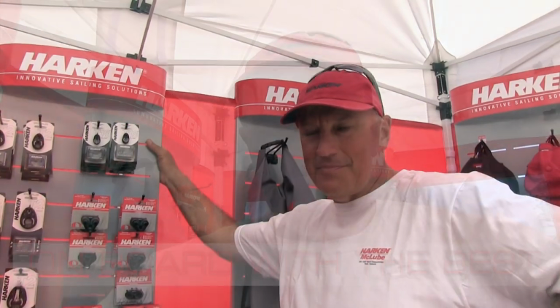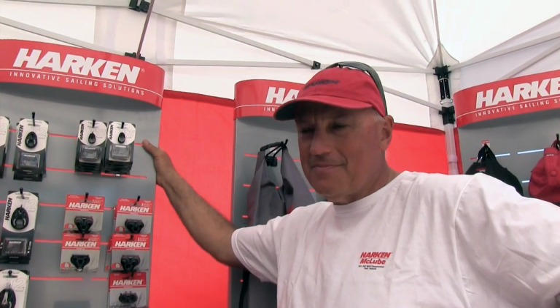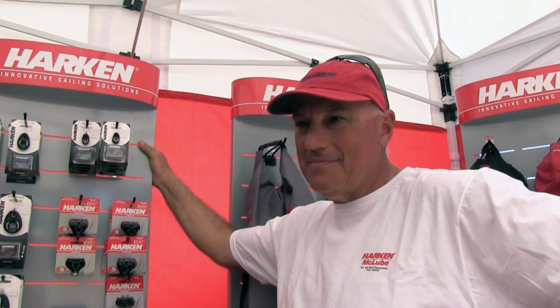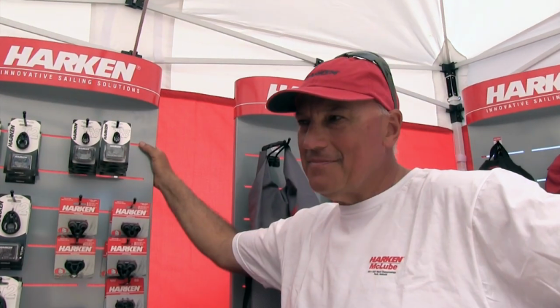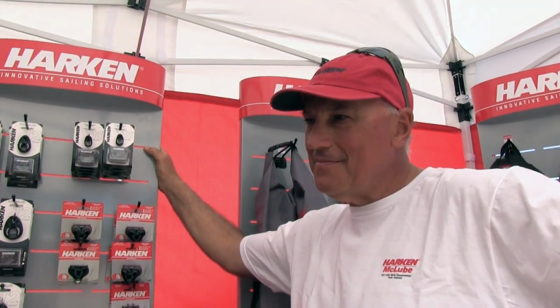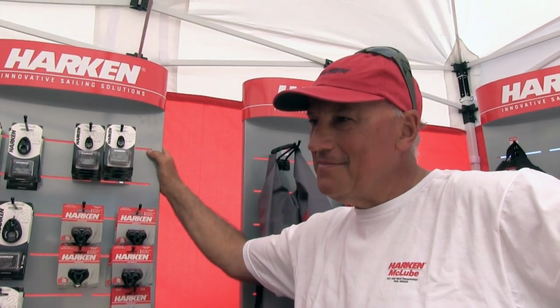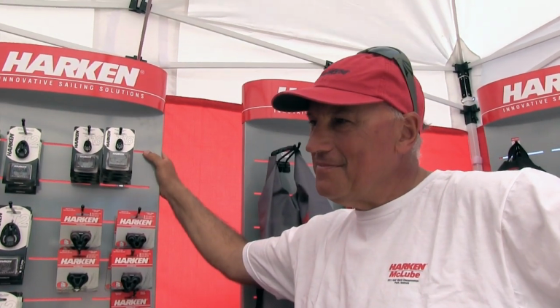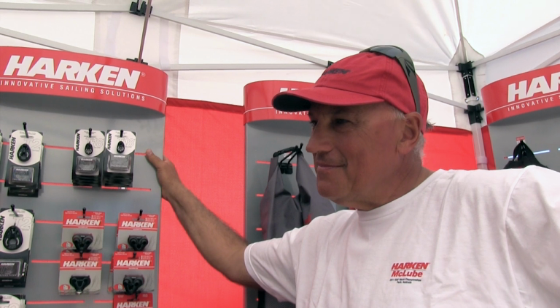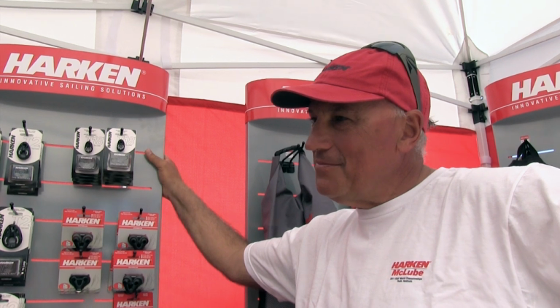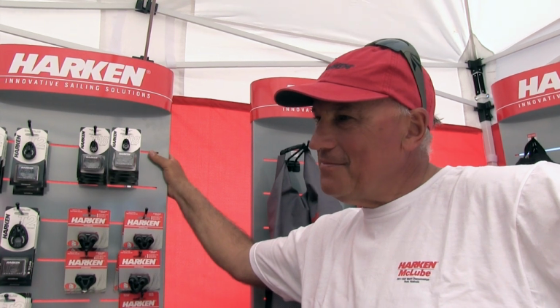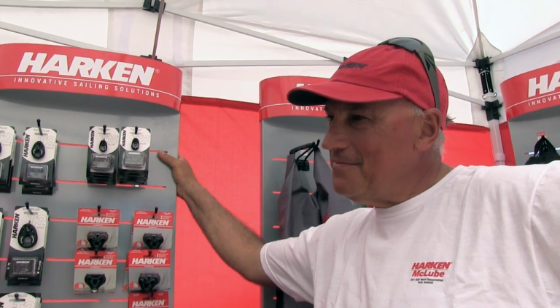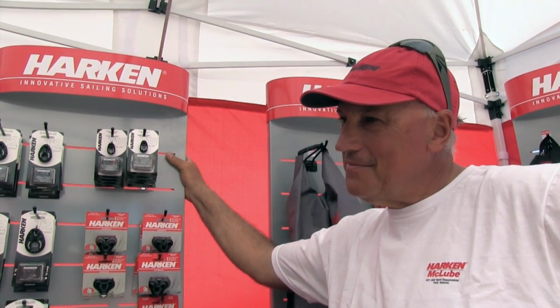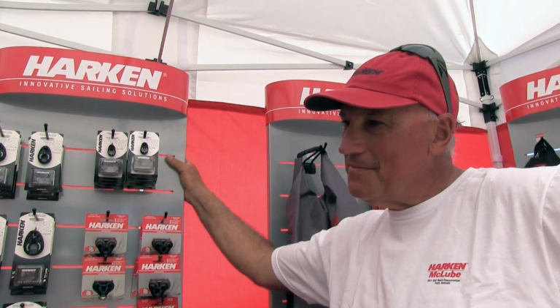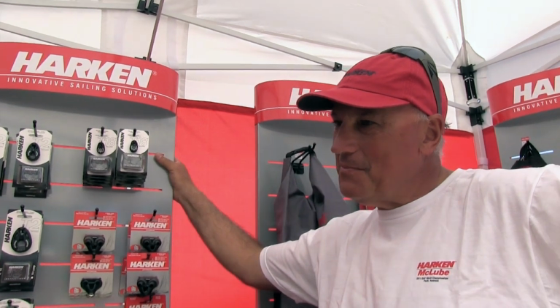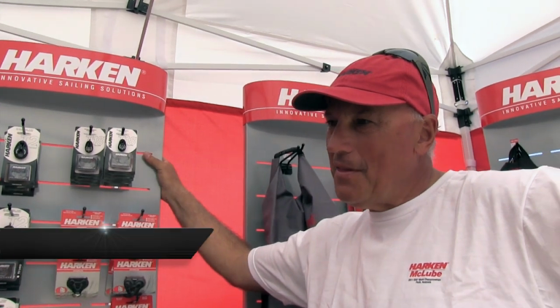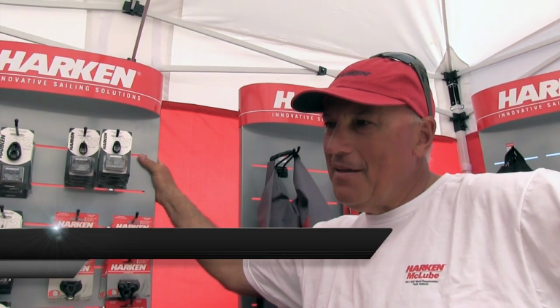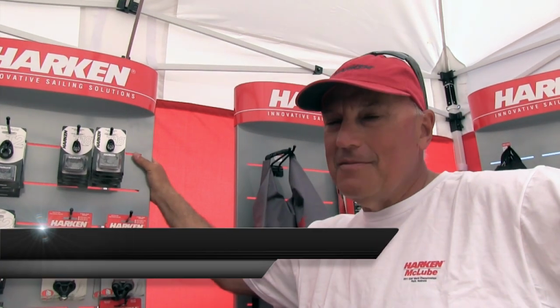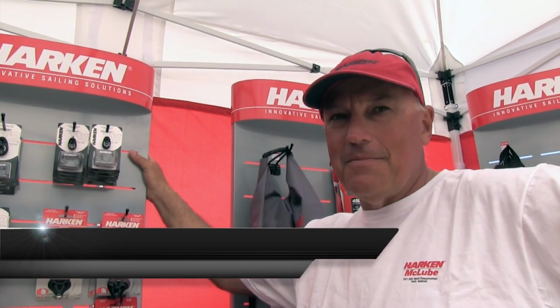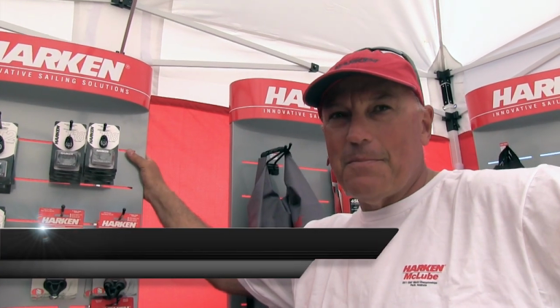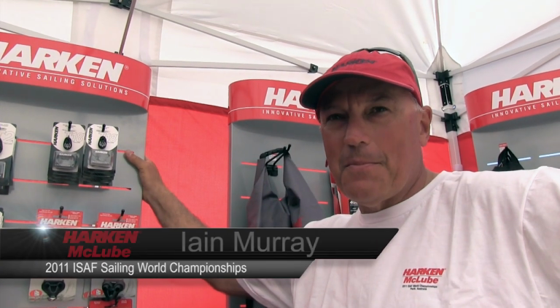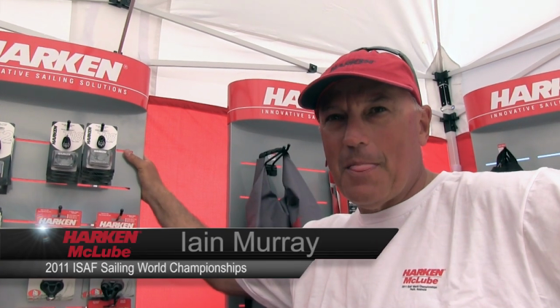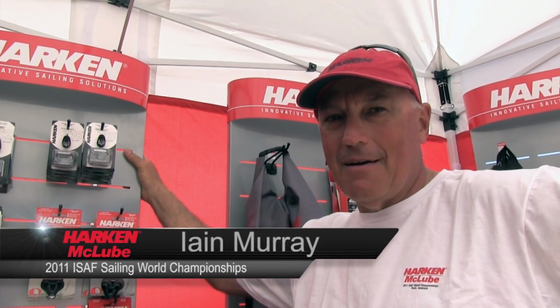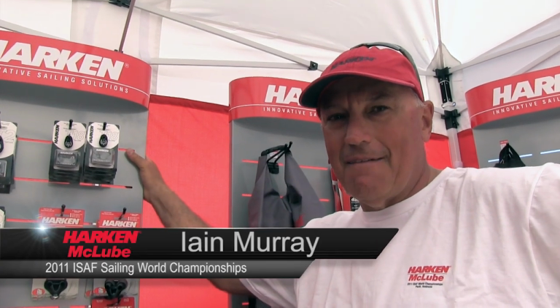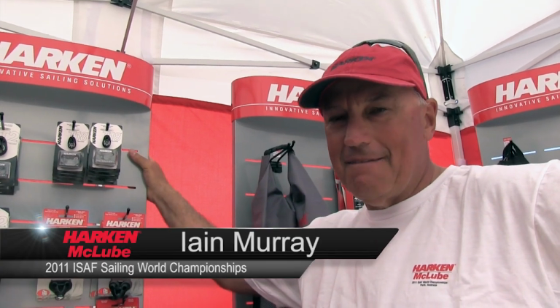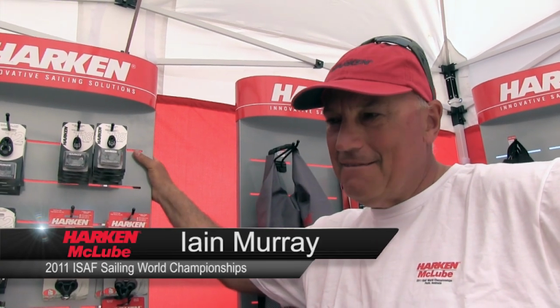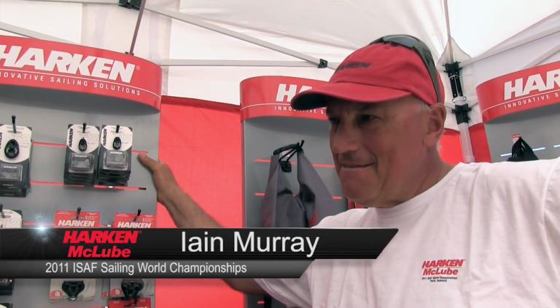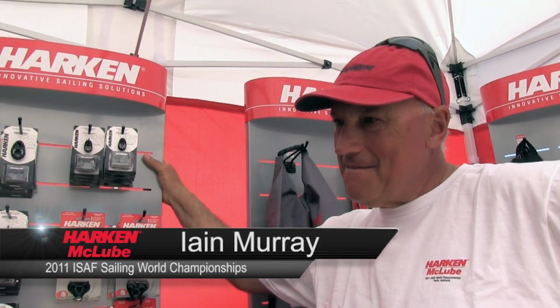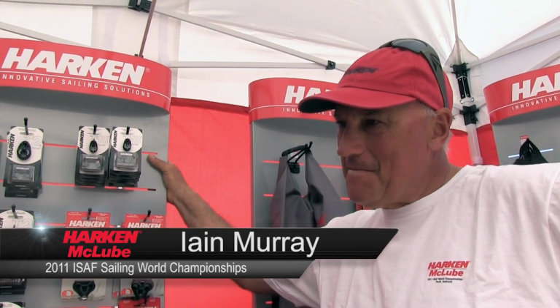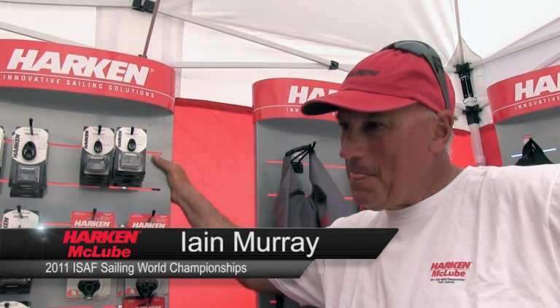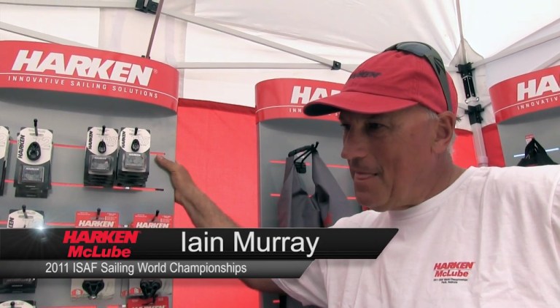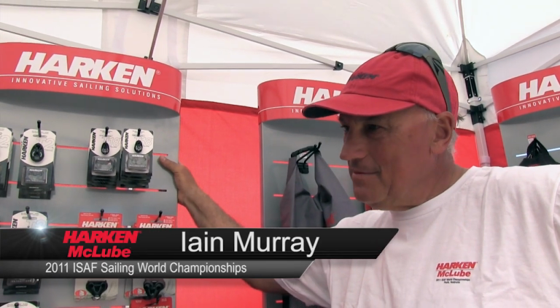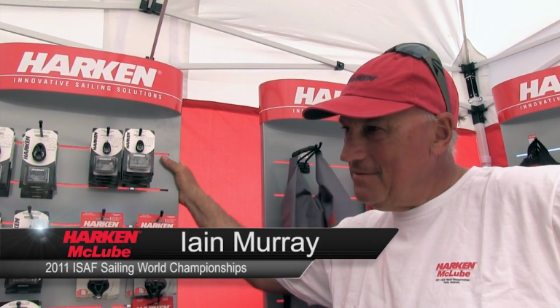Here we are in the Harkin booth with Ian Murray. Ian, what can you tell us about some of your favorite Harkin products?